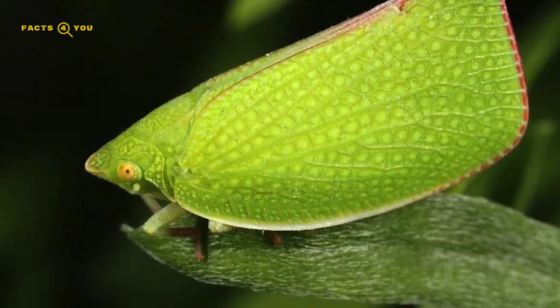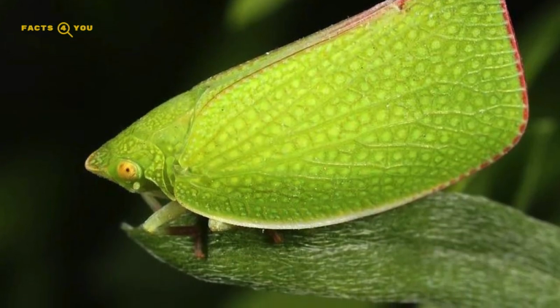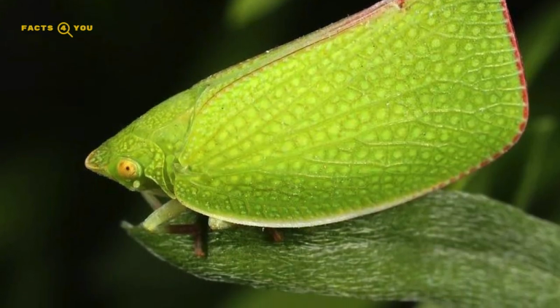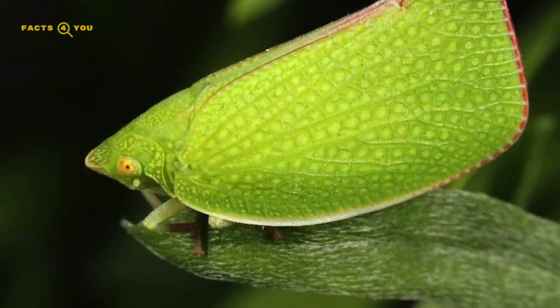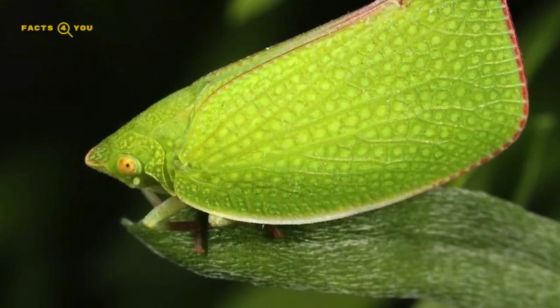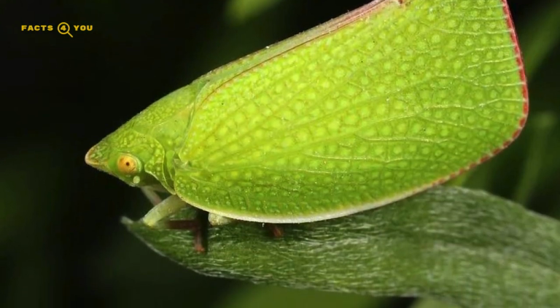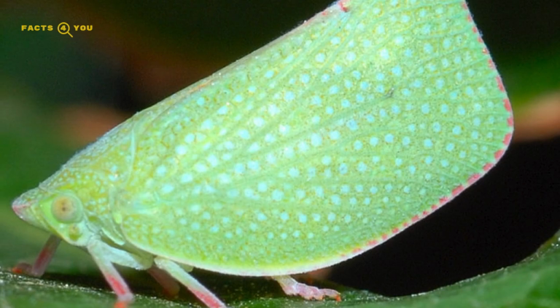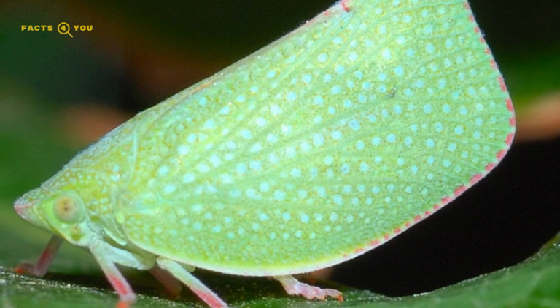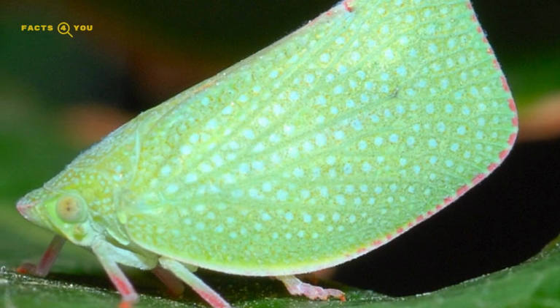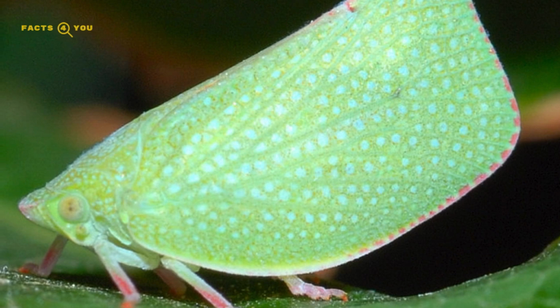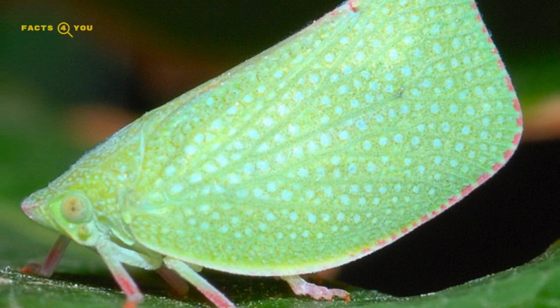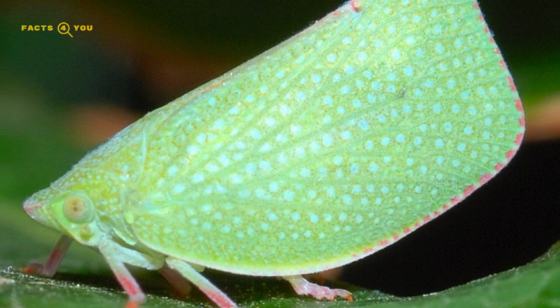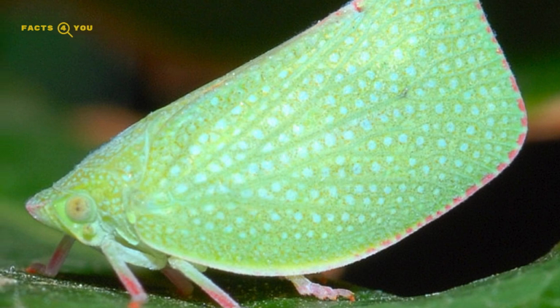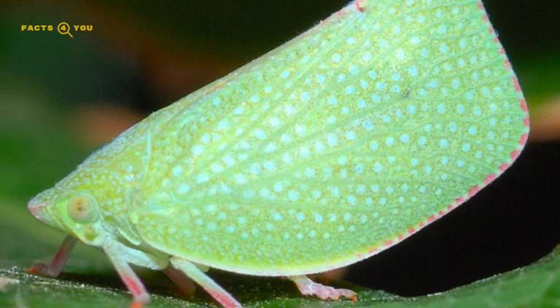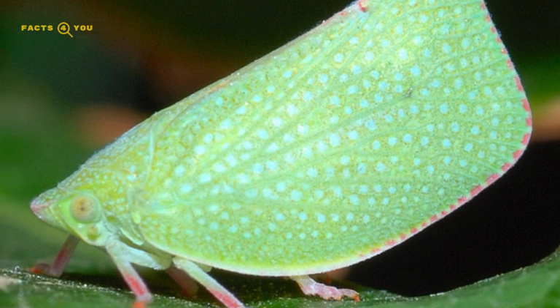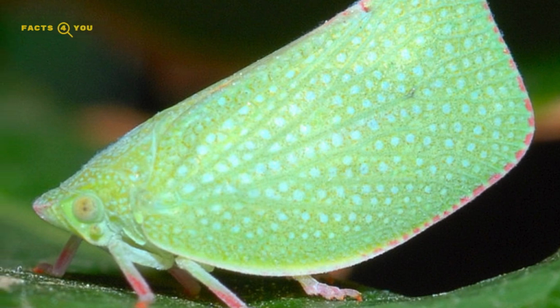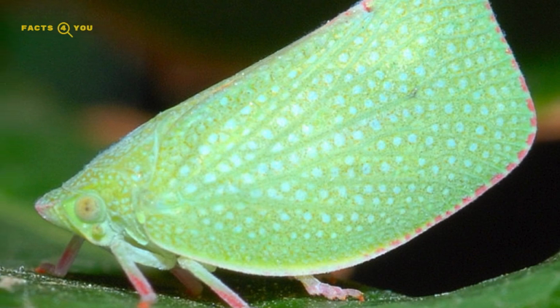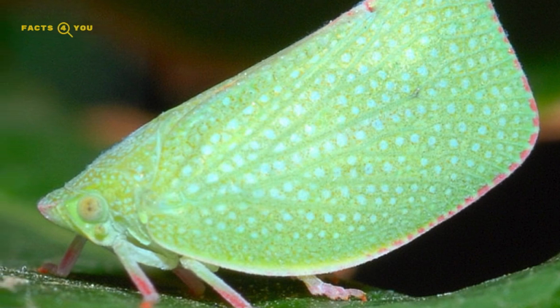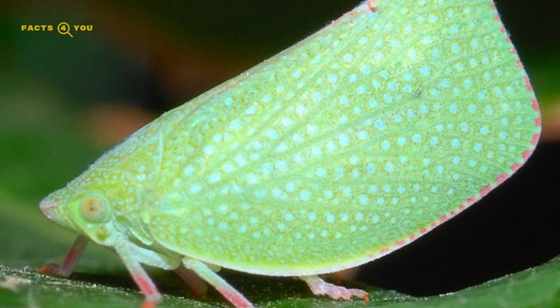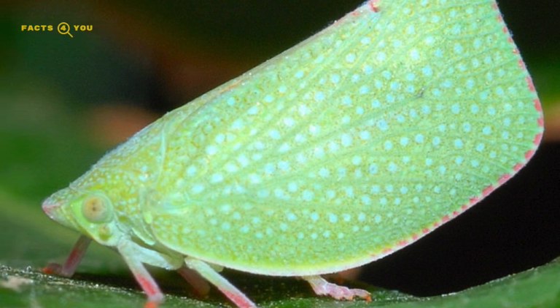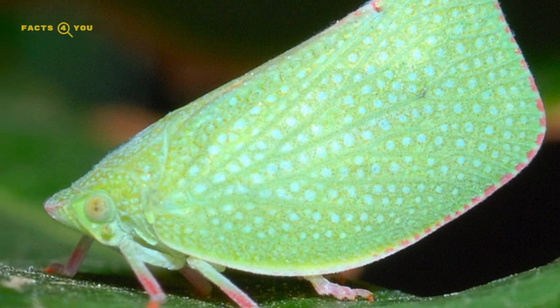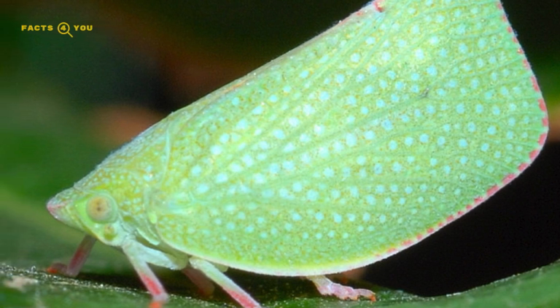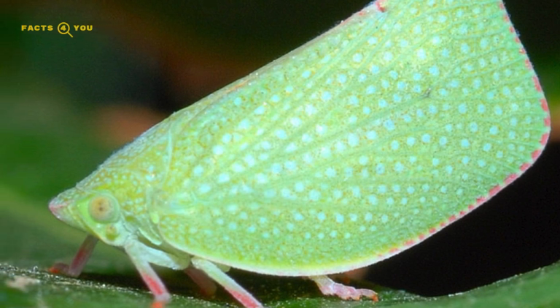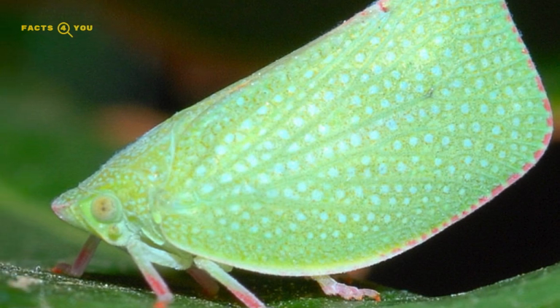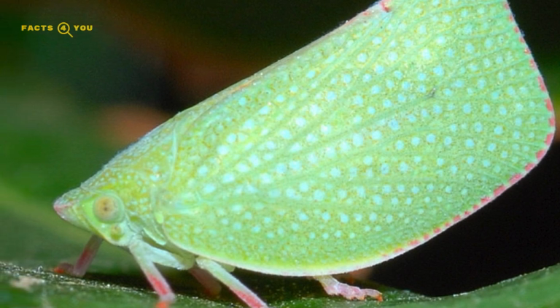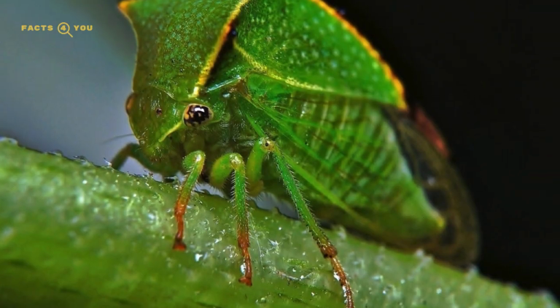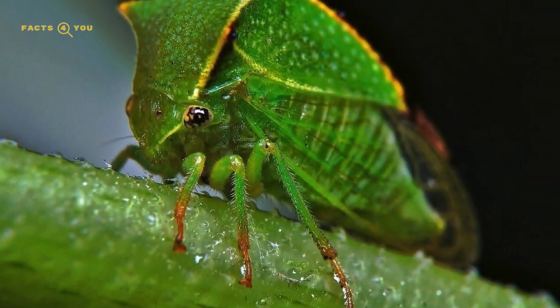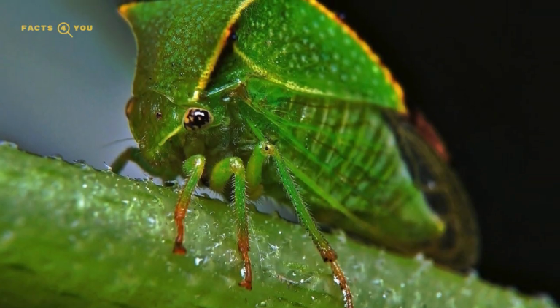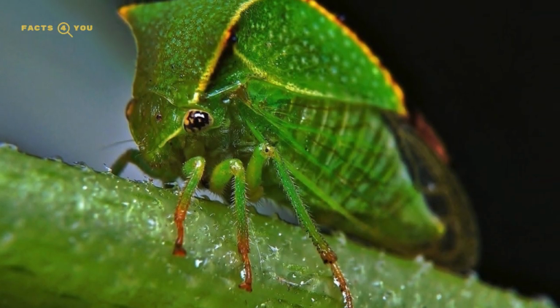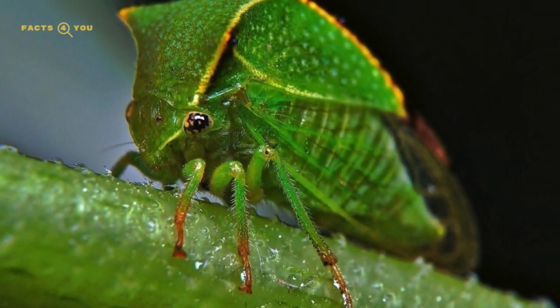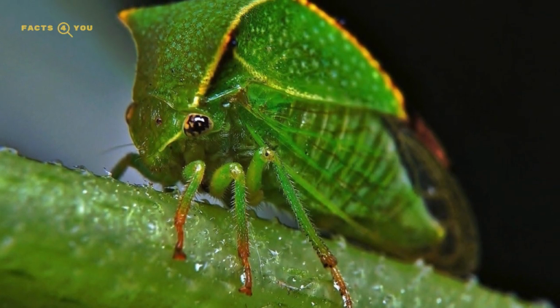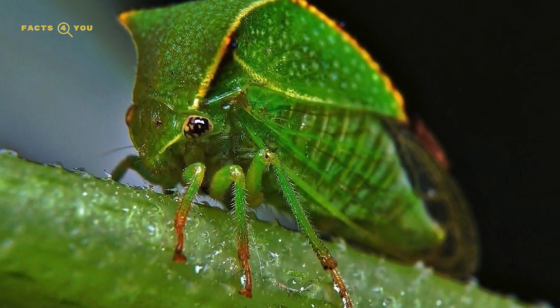This evolutionary strategy showcases nature's incredible ability to blend organisms into their environment. Leaf mimics are a testament to the intricate and fascinating adaptations that arise in the animal kingdom for survival and predation.